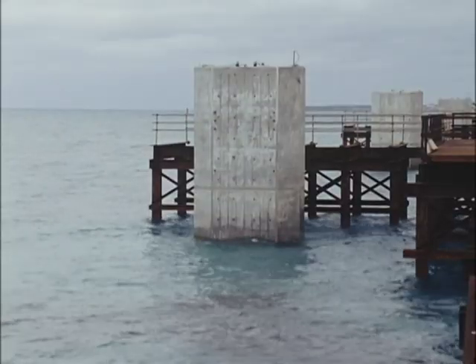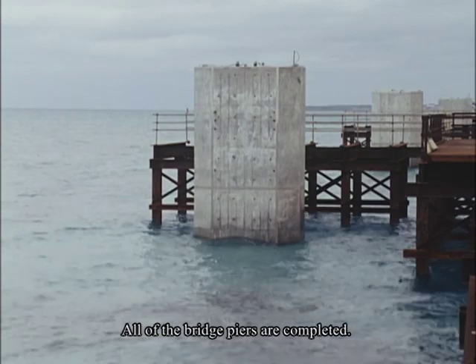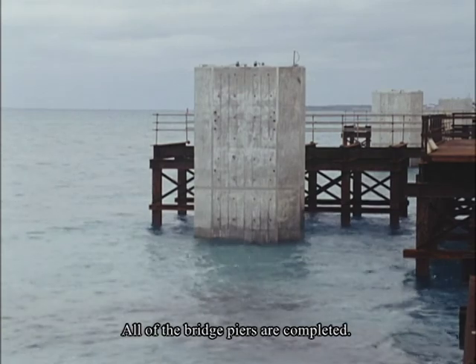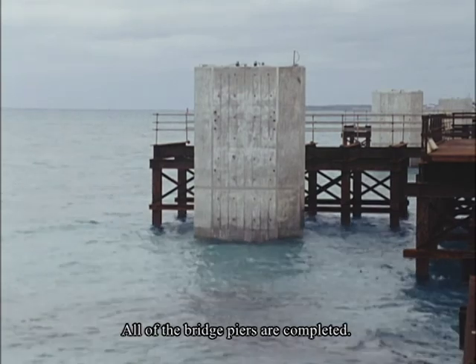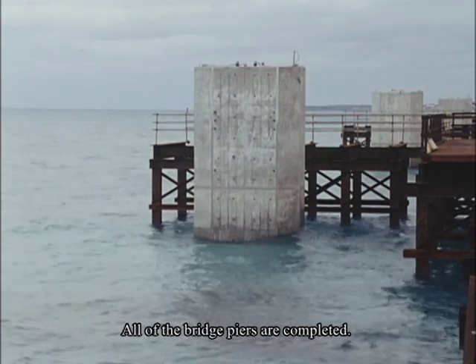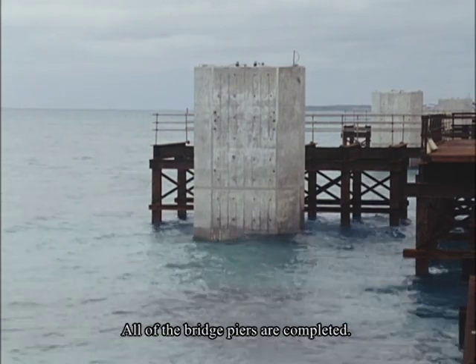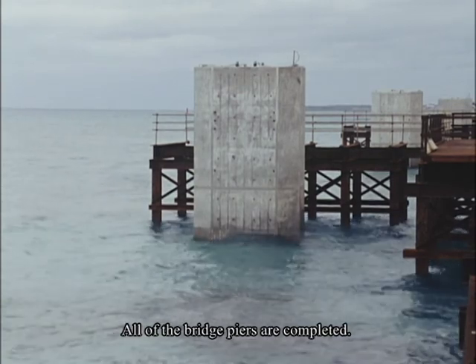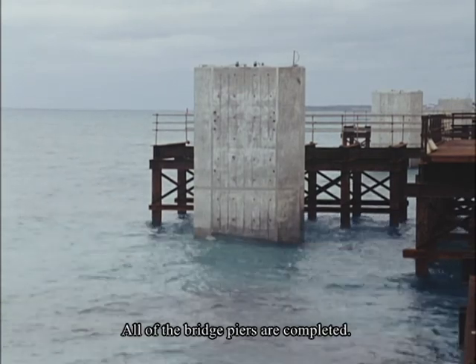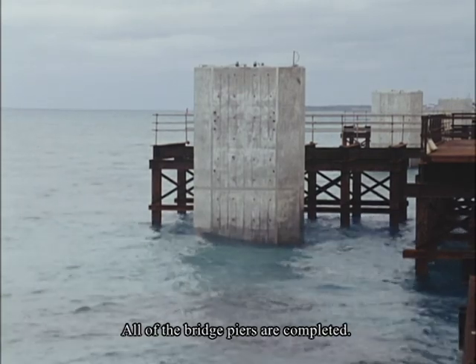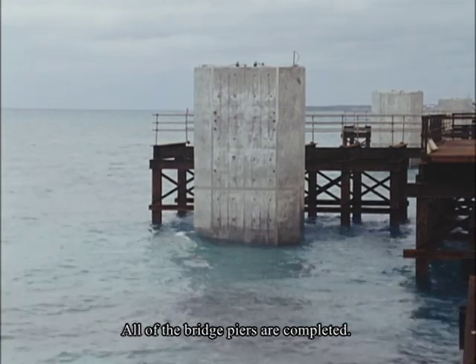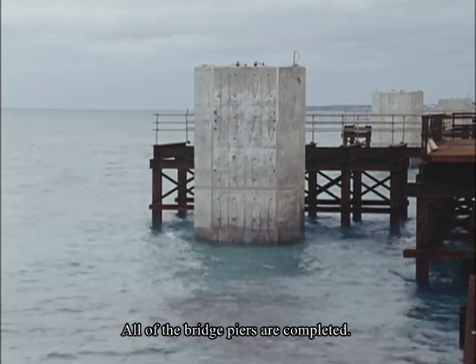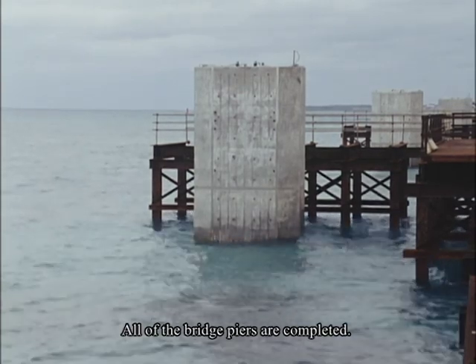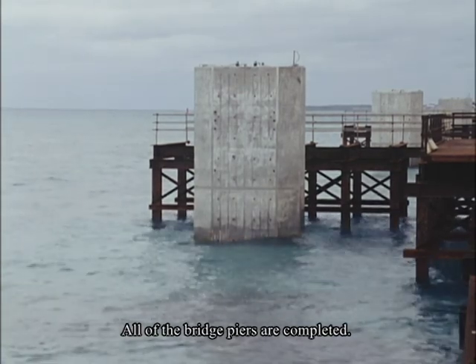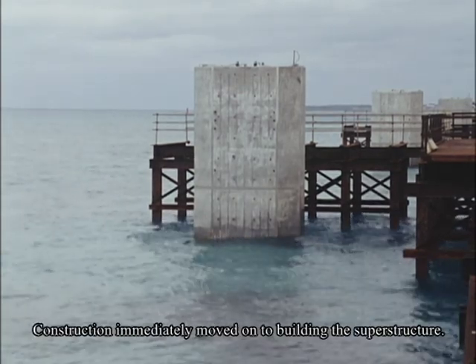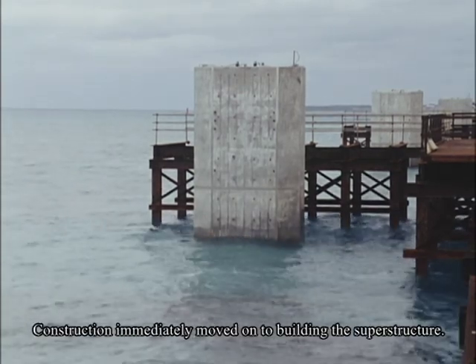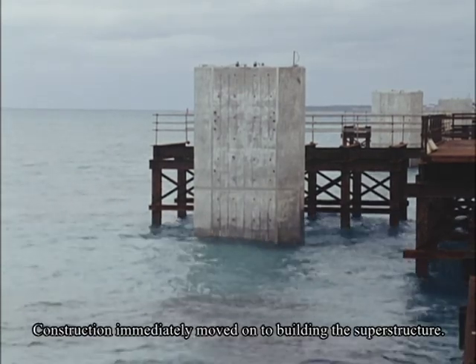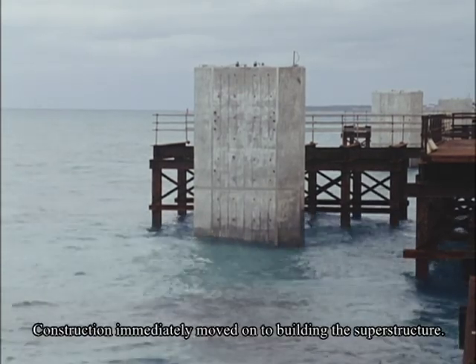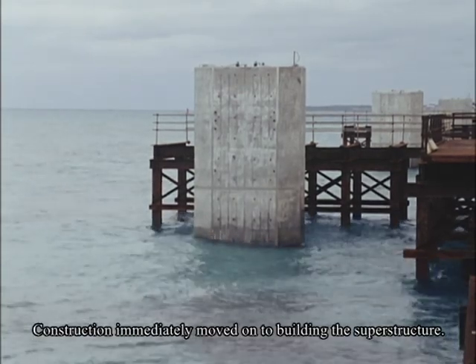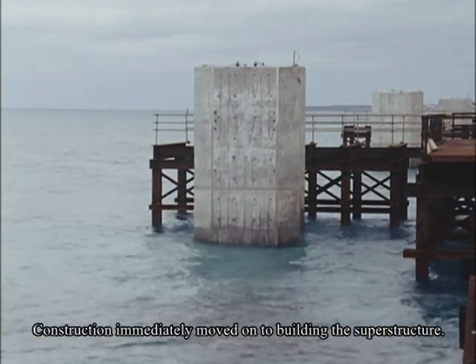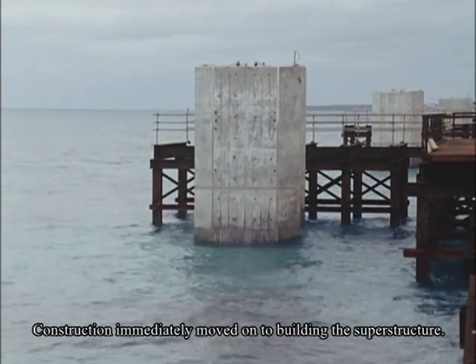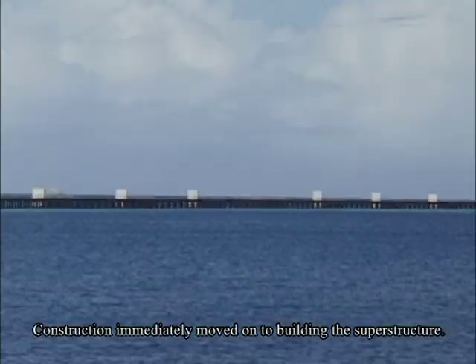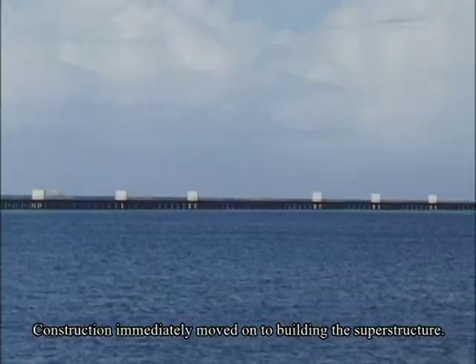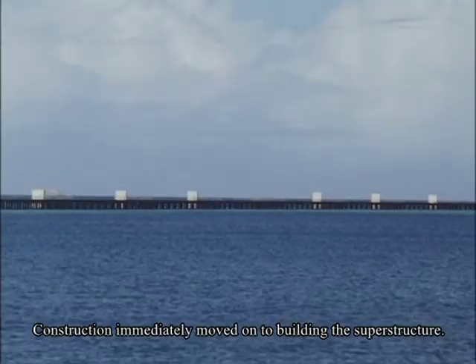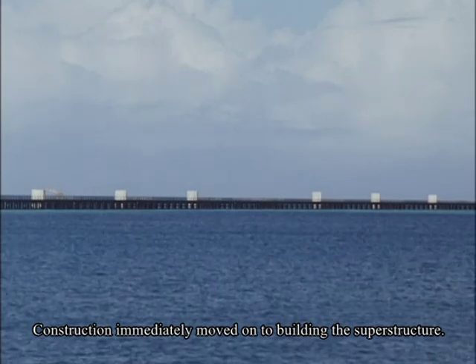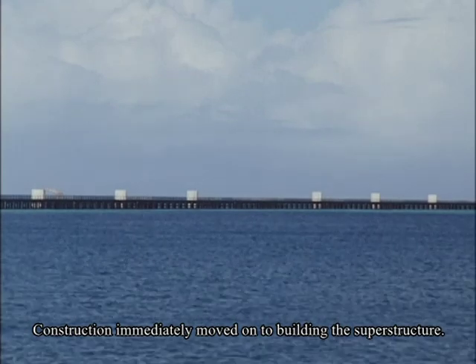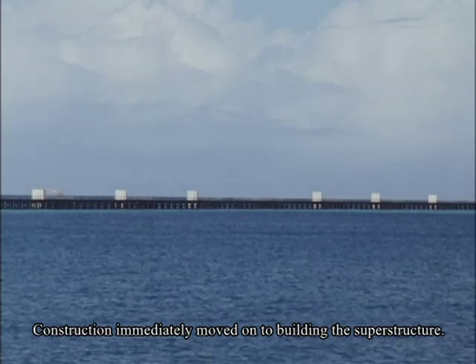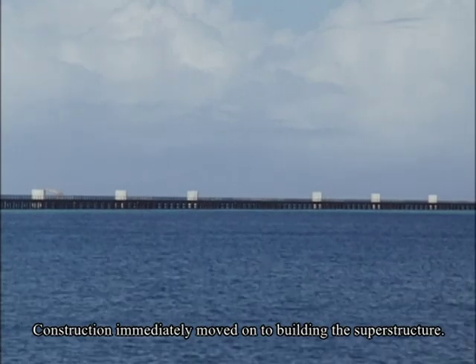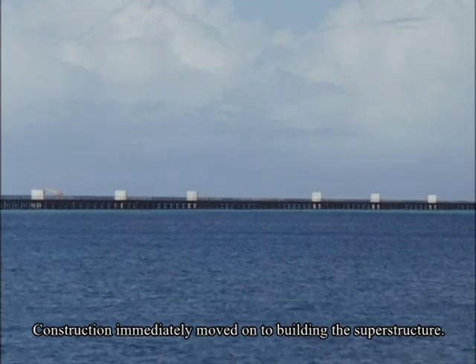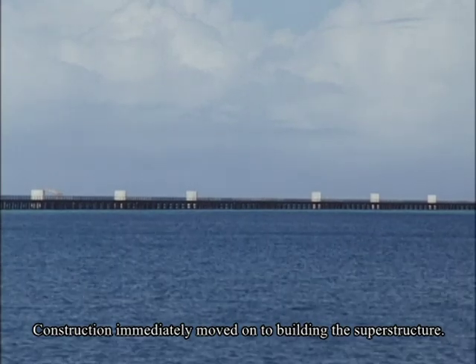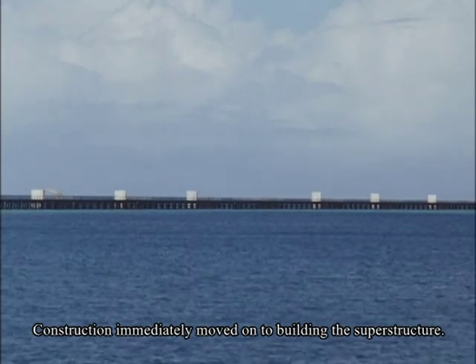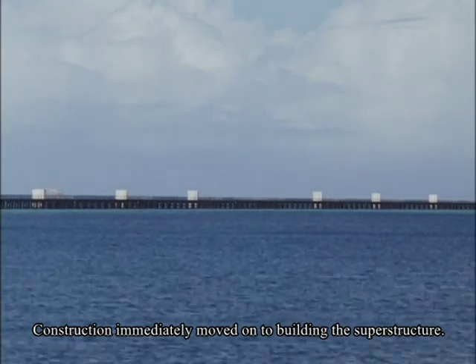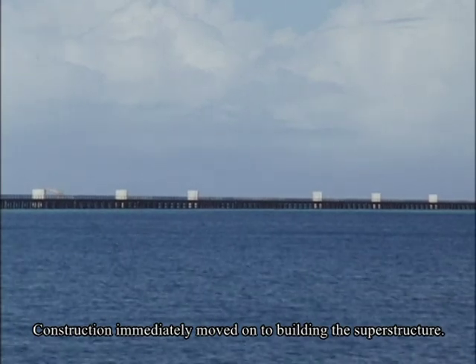All of the bridge piers are completed. Construction immediately moved on to building the superstructure.